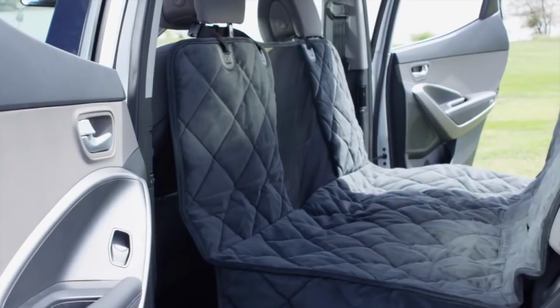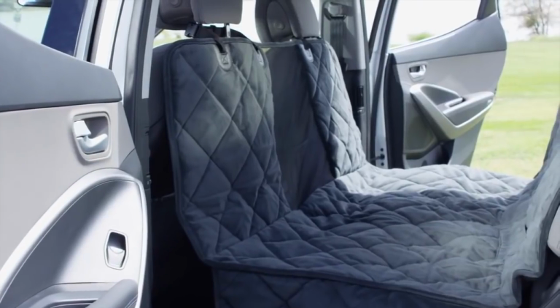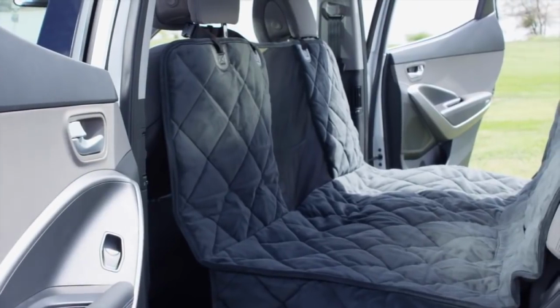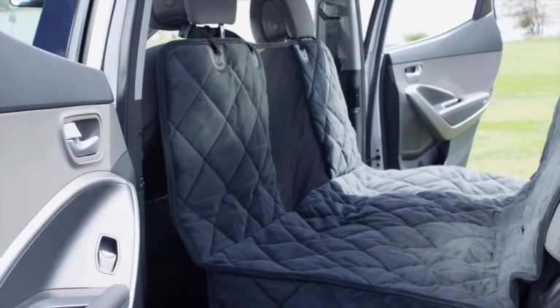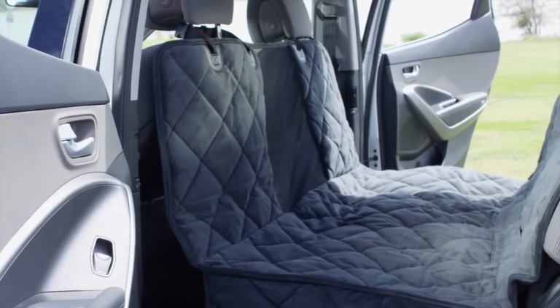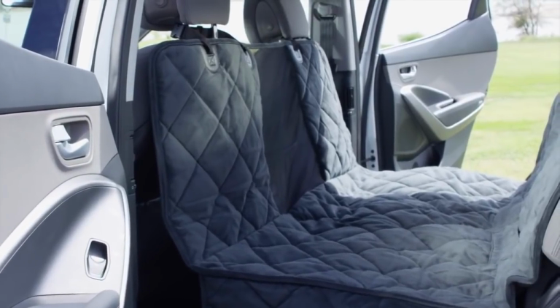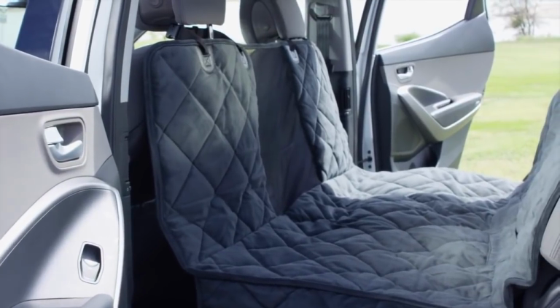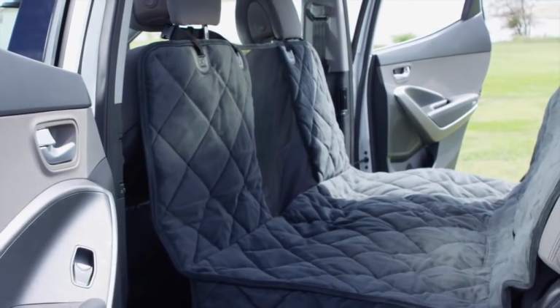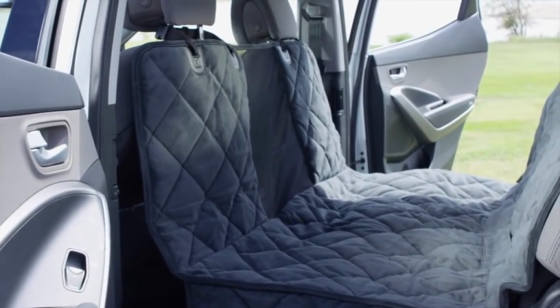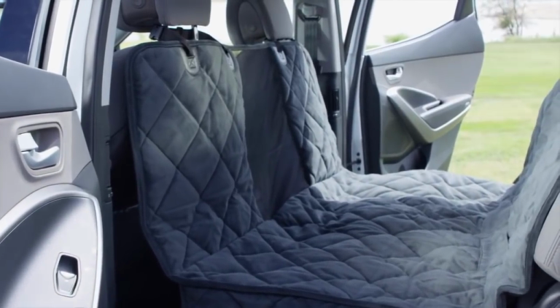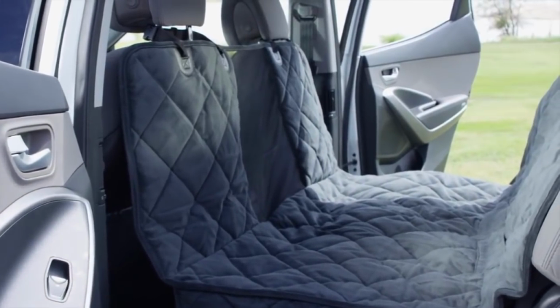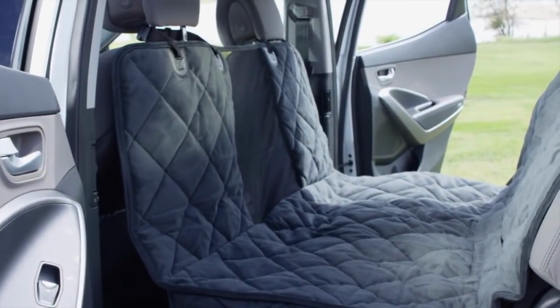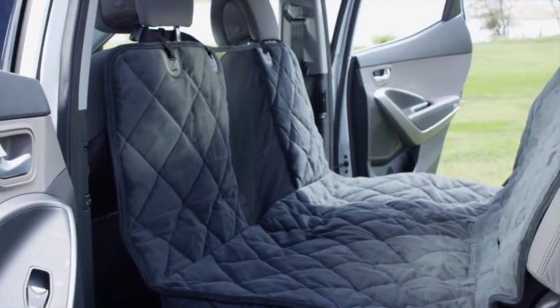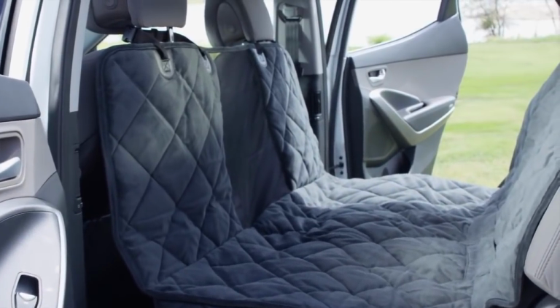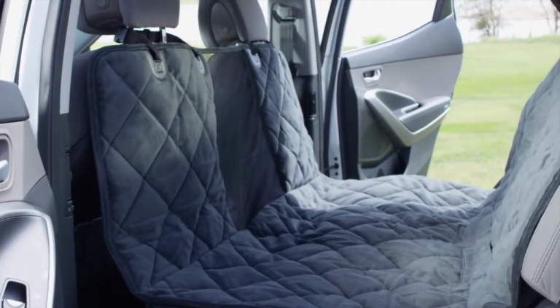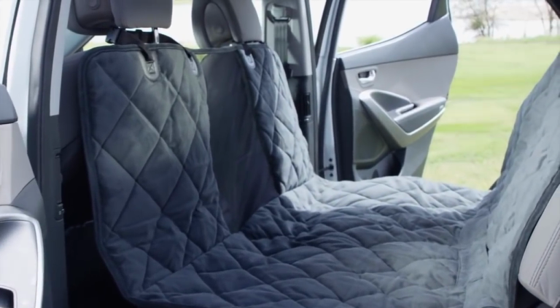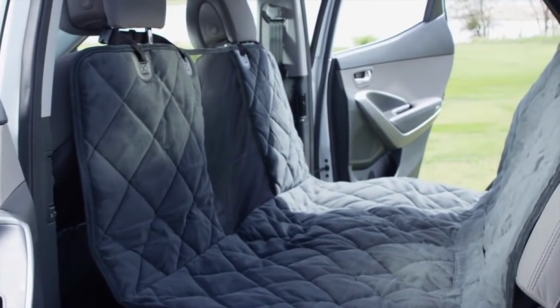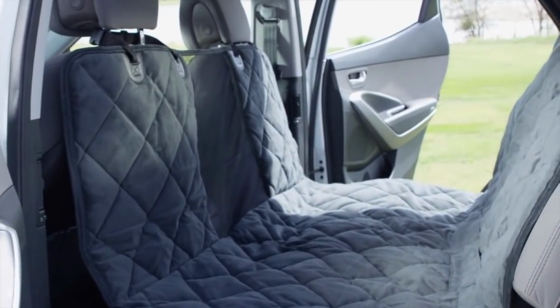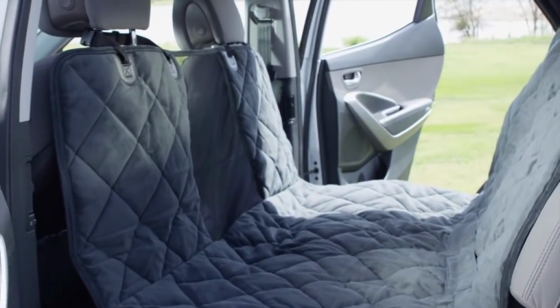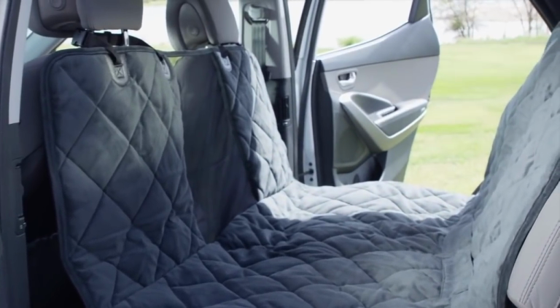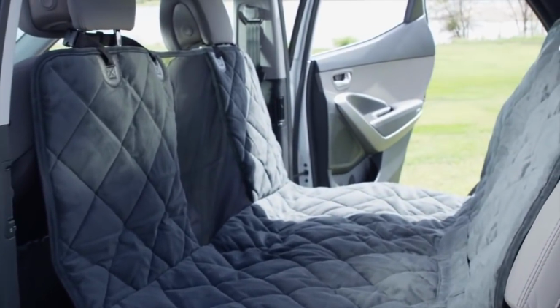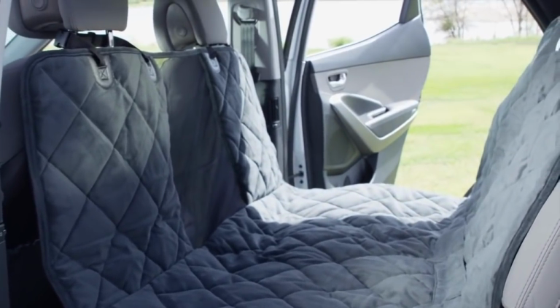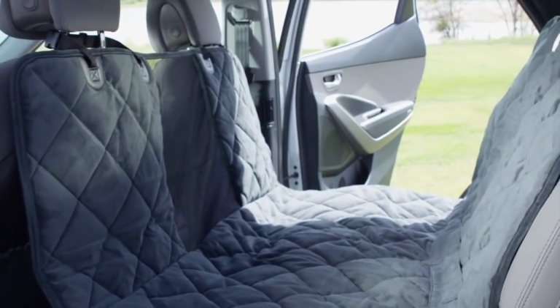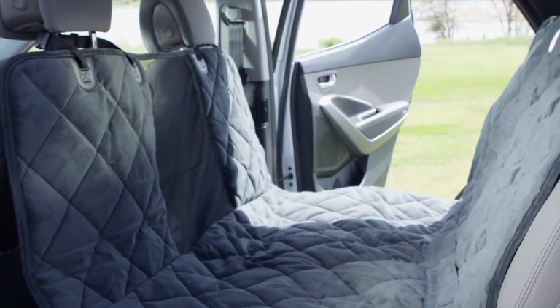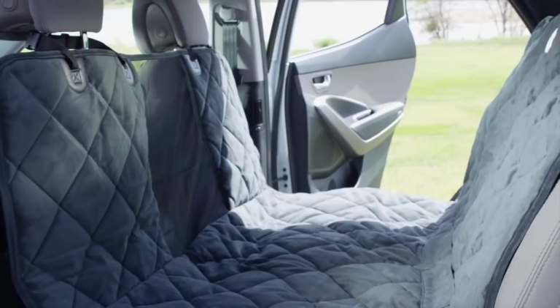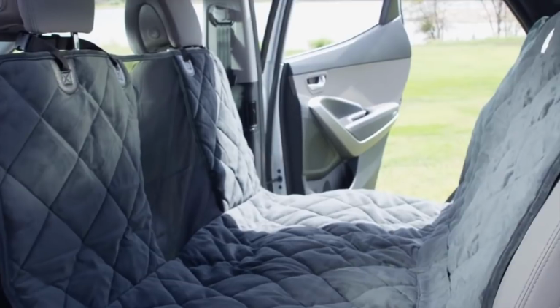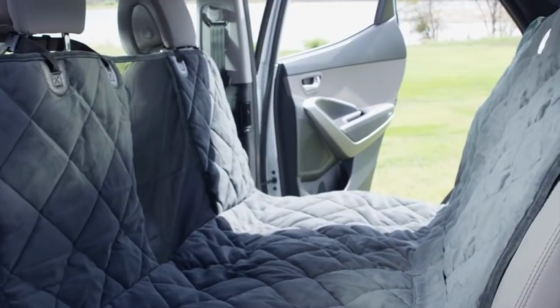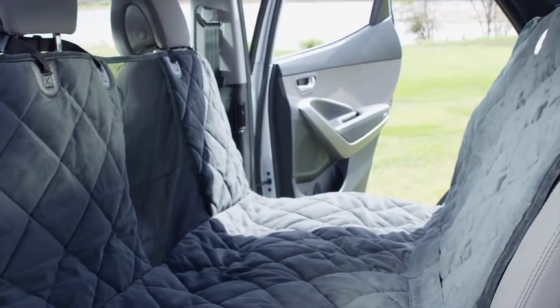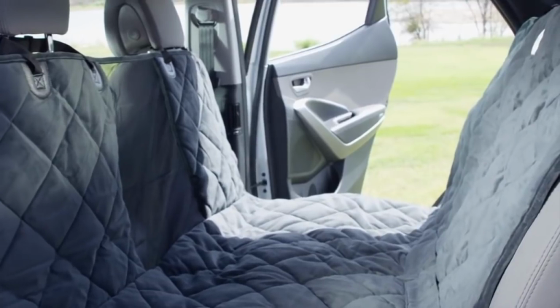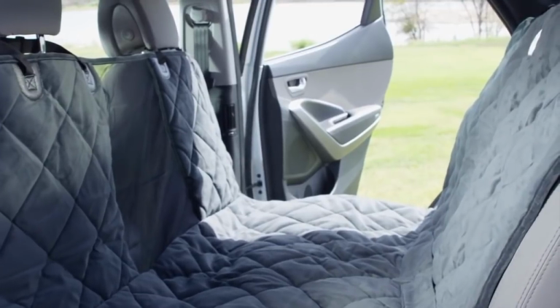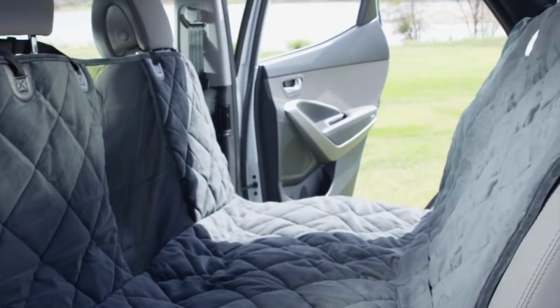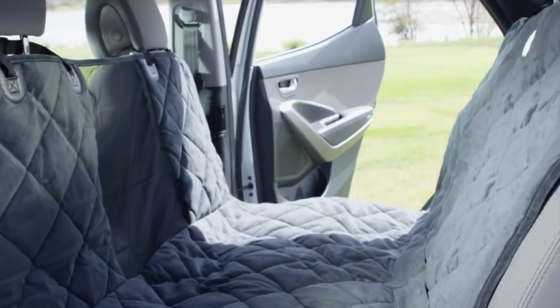Flaps on the side of the protector keep mud and dirt off your seats as your dog jumps in and out.